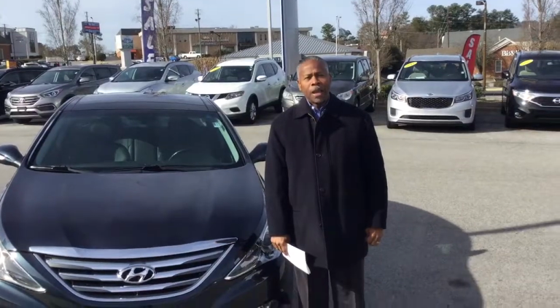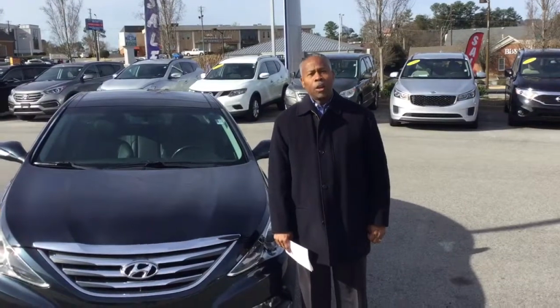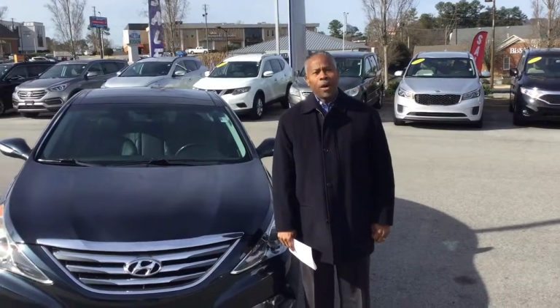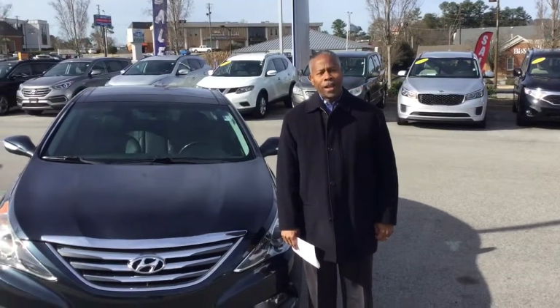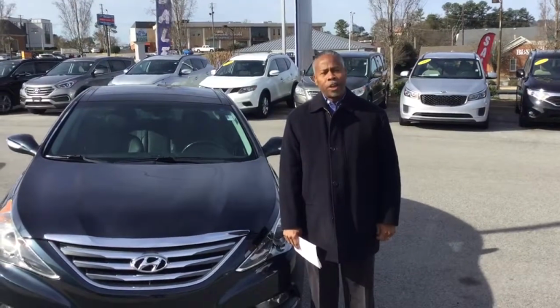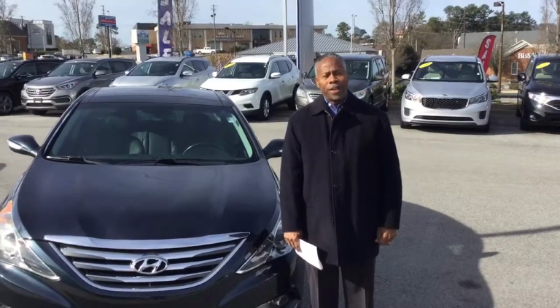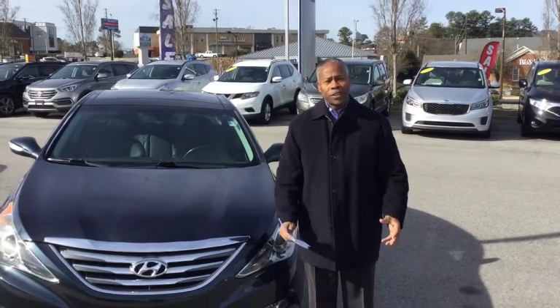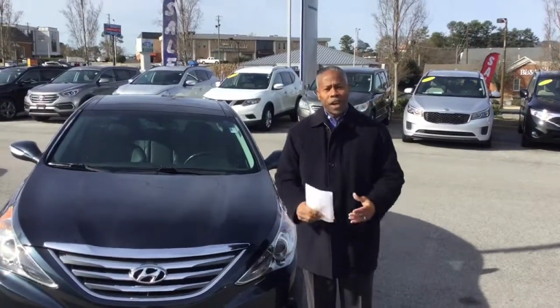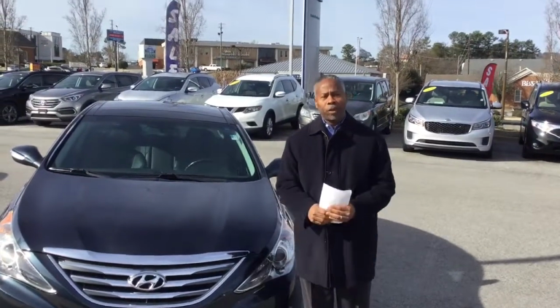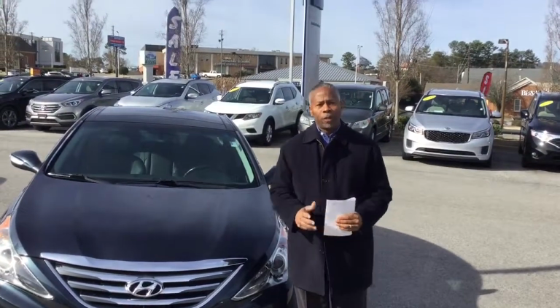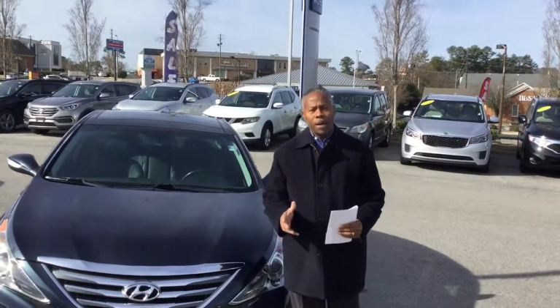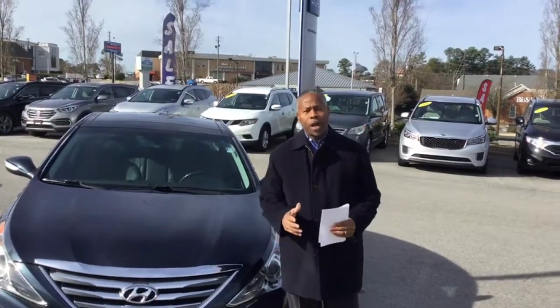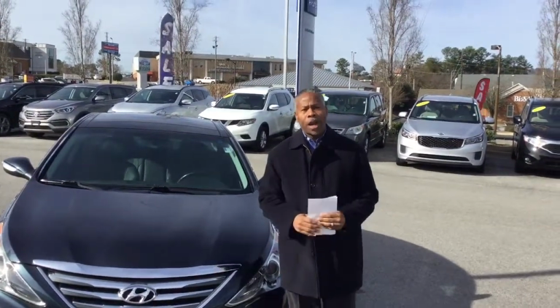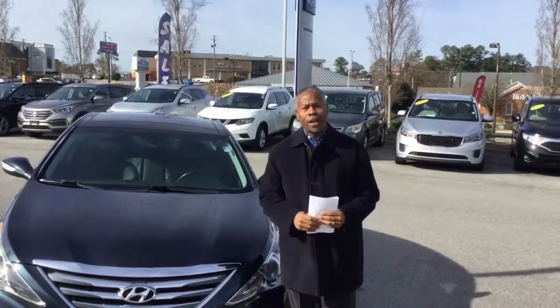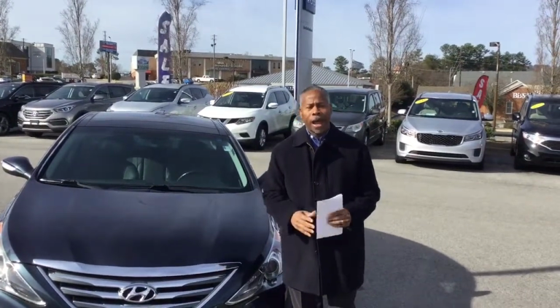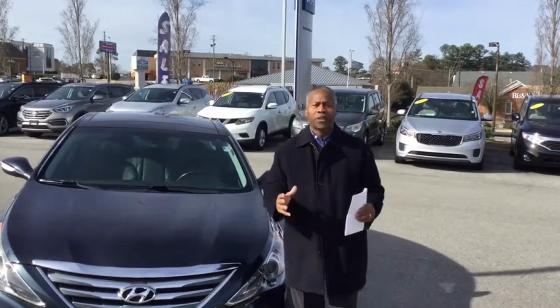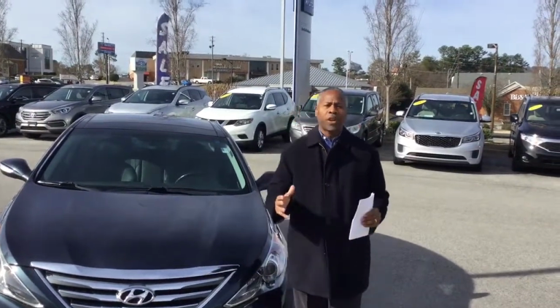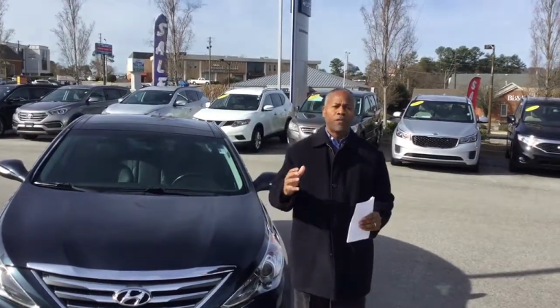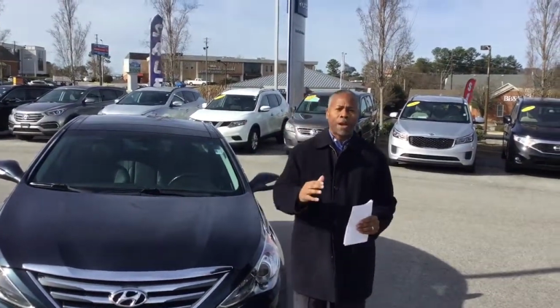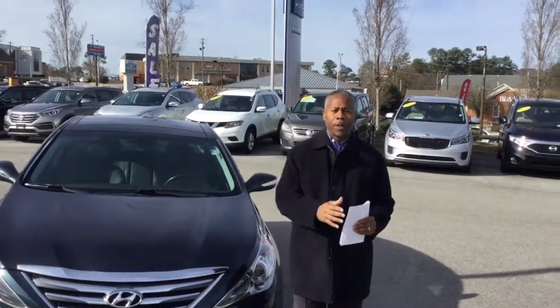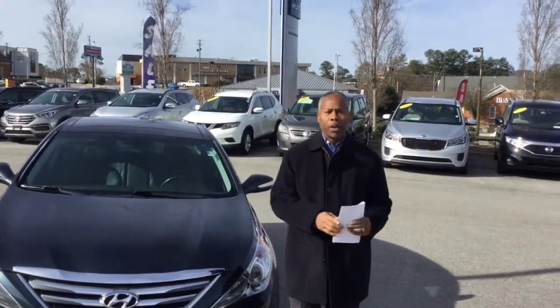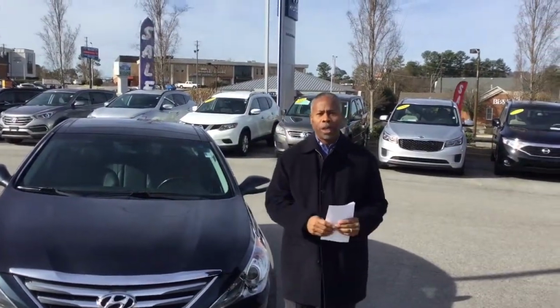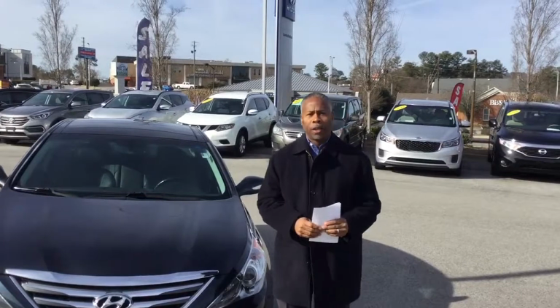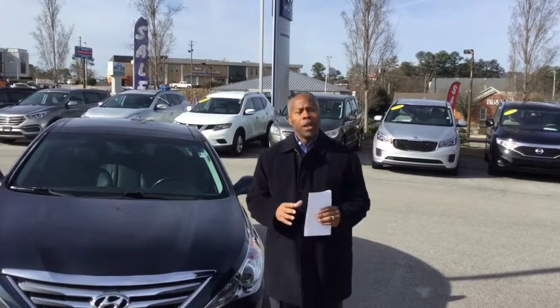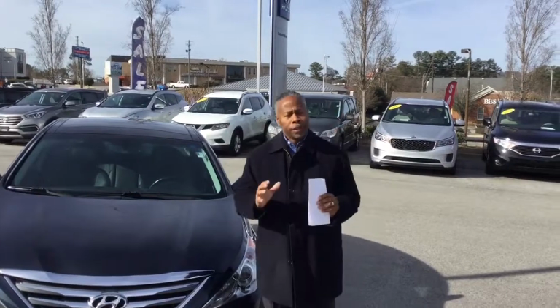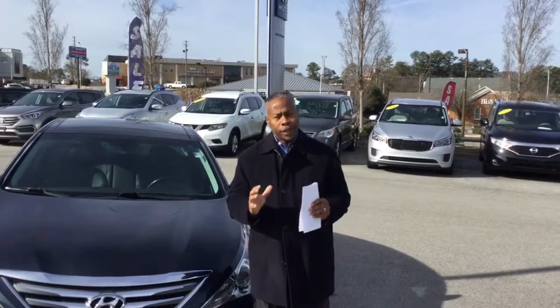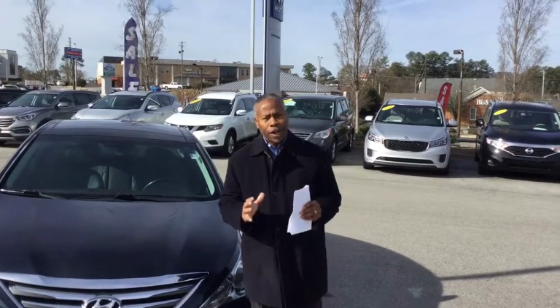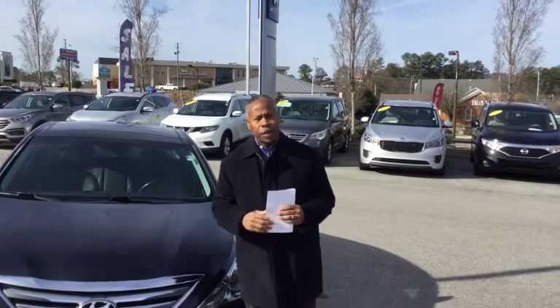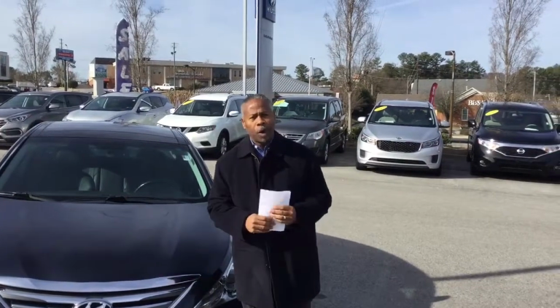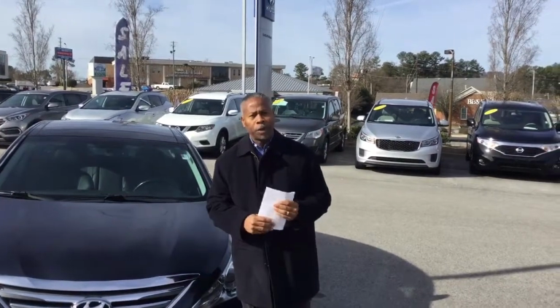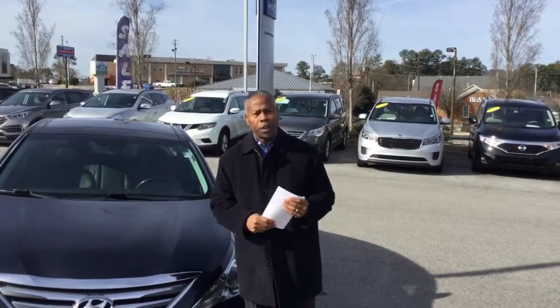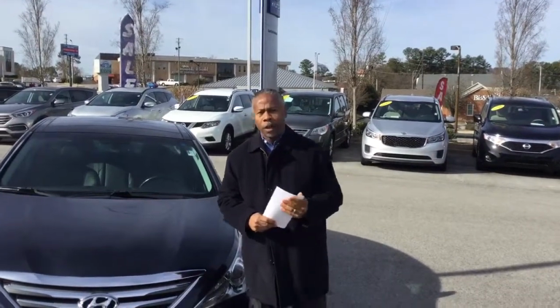Hello, Lori. How you doing? This is Don Traylor with Tameron Hyundai, our certified pre-owned dealer. Get right to the point with you, Lori.